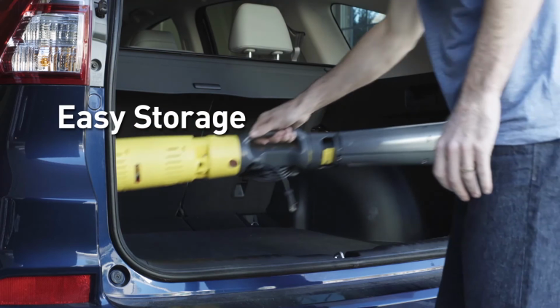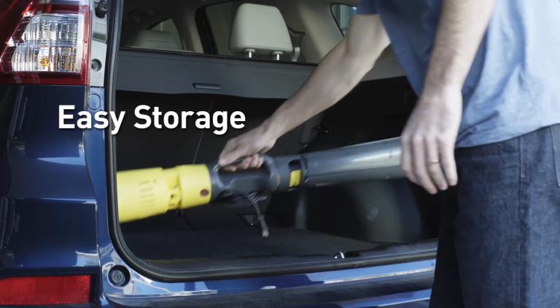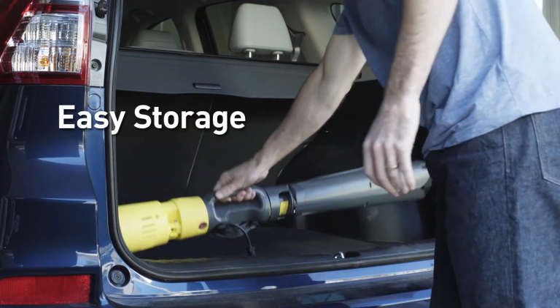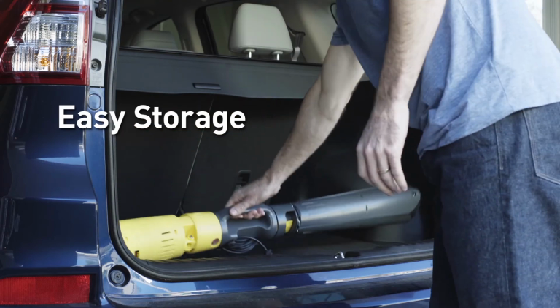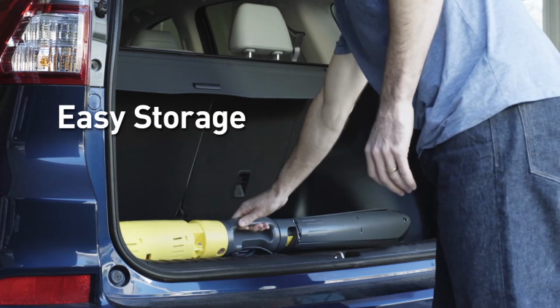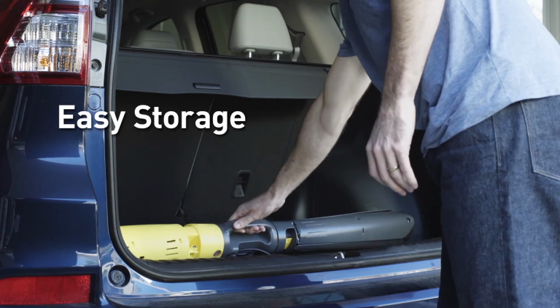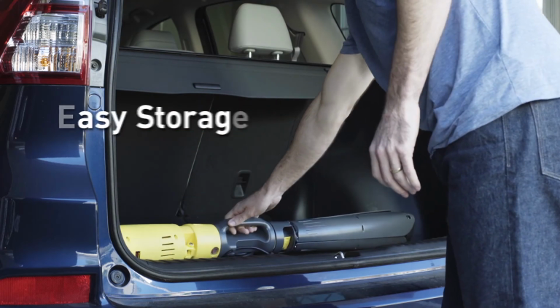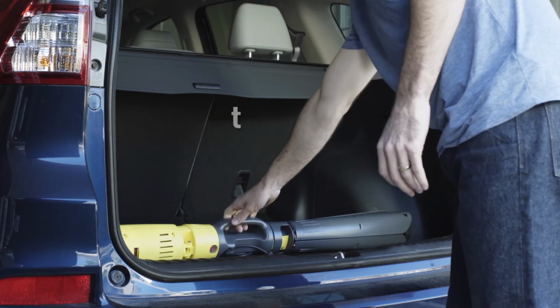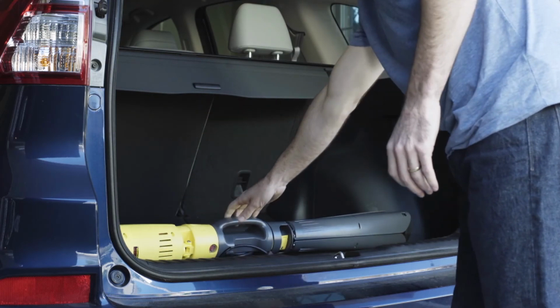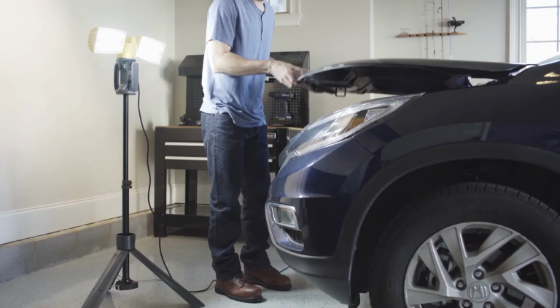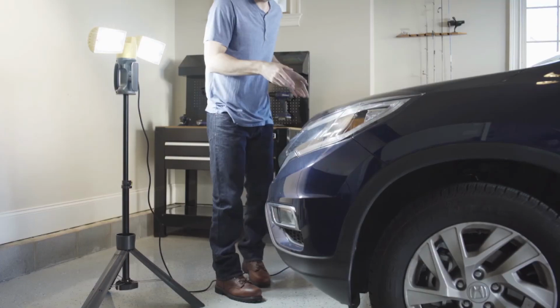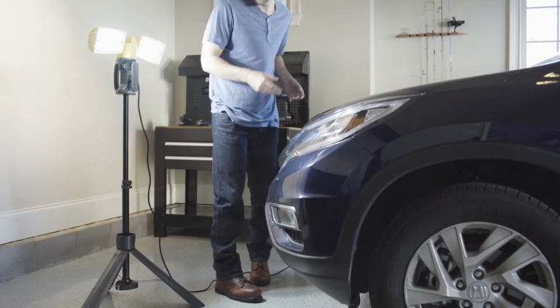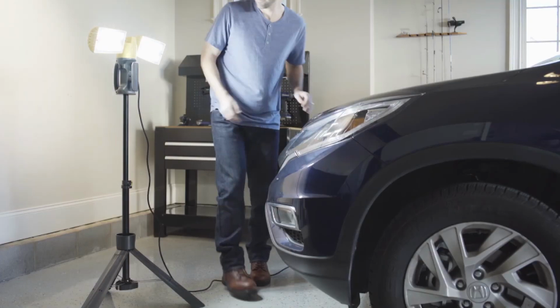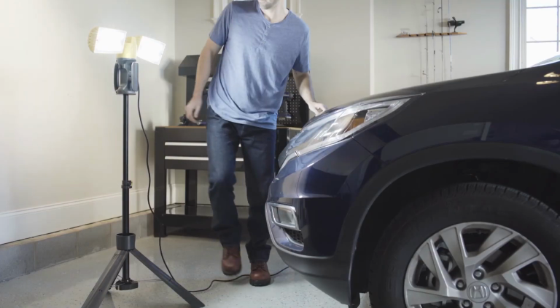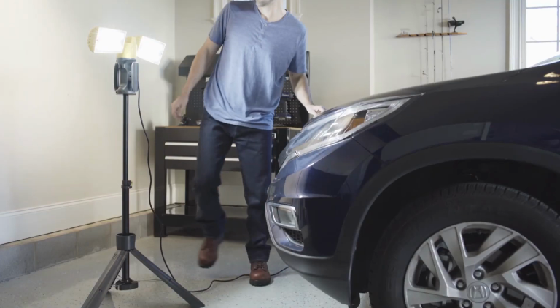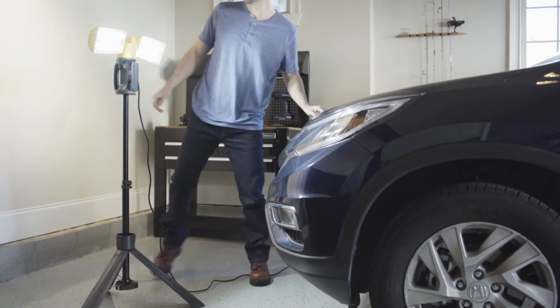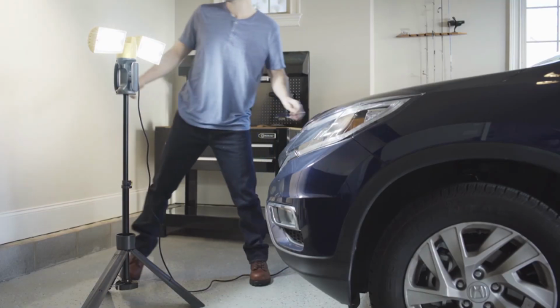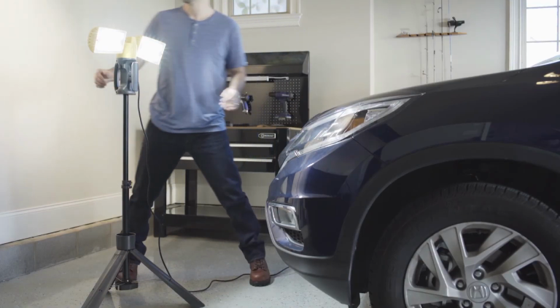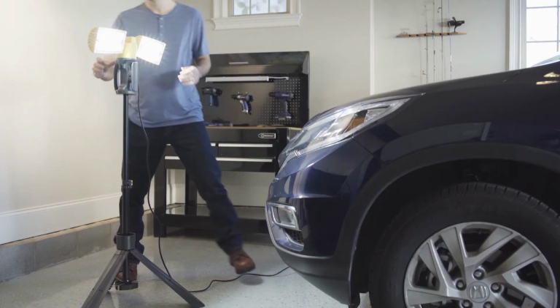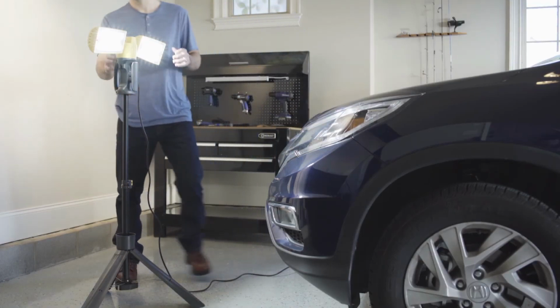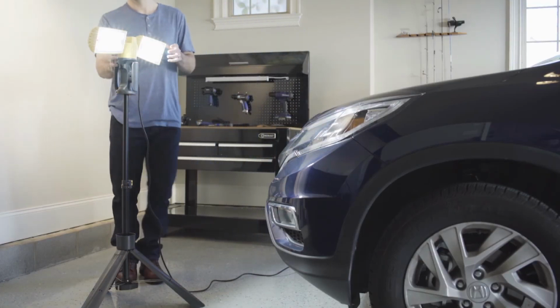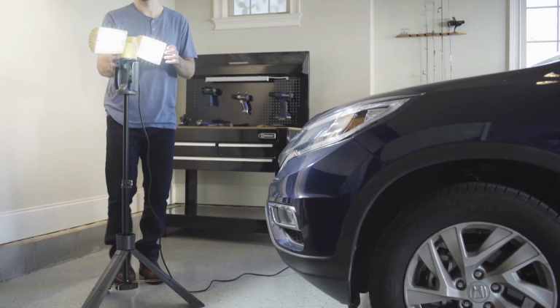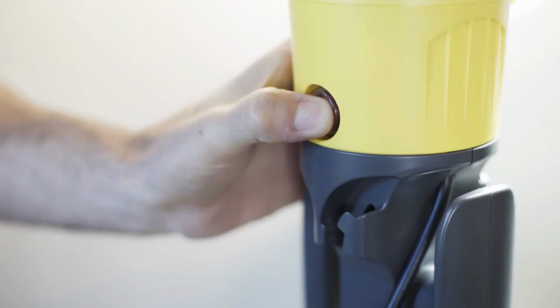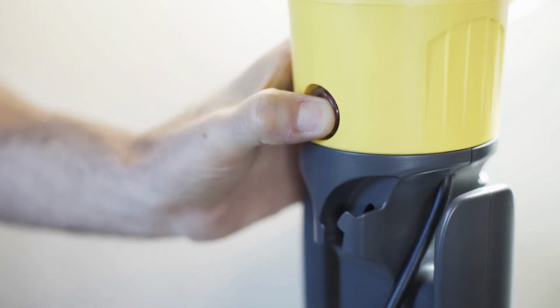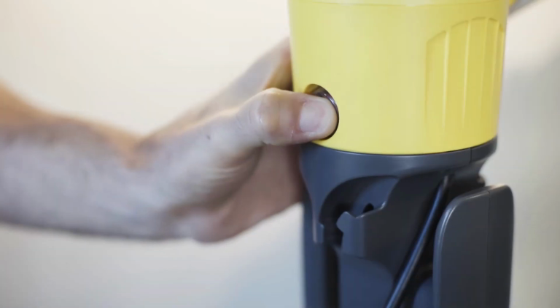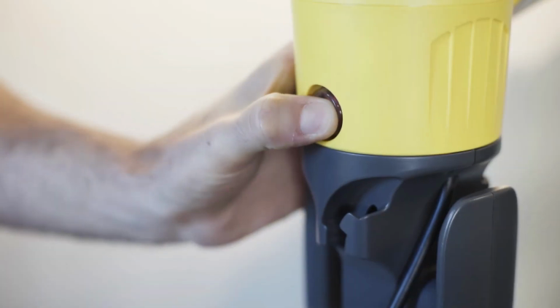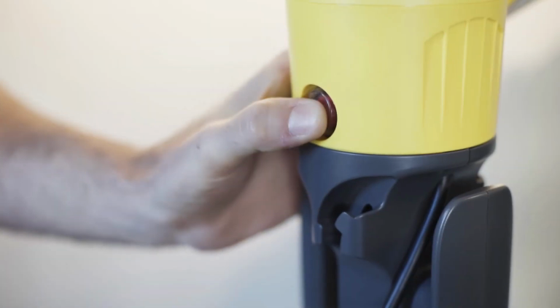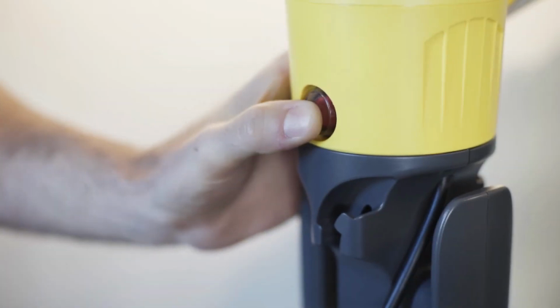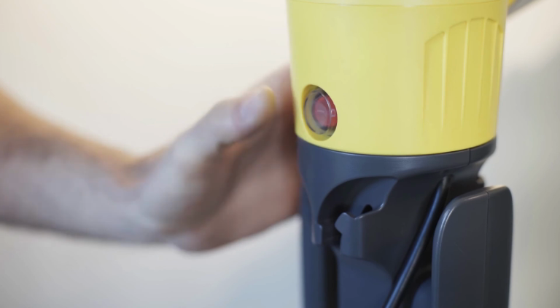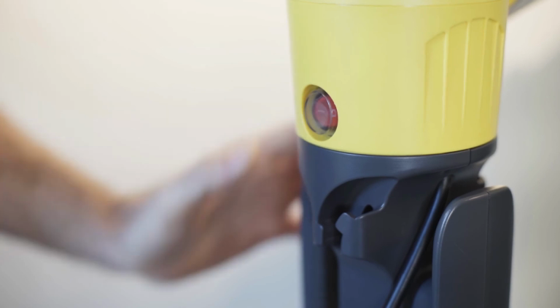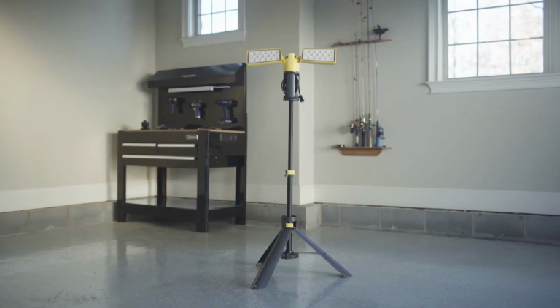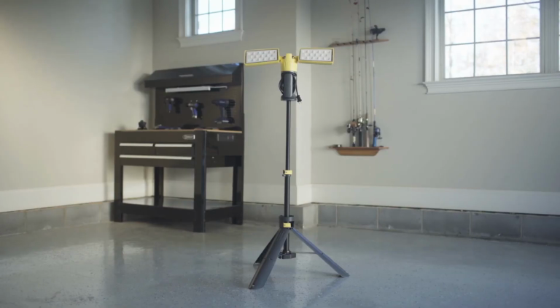So spend less time with lighting and more time getting things done with the PERI WORKLIGHT by LUTEC.